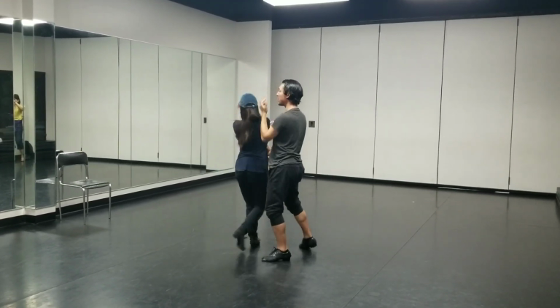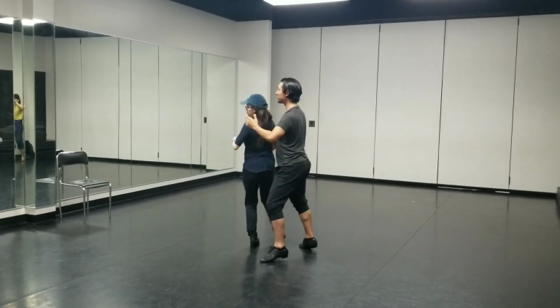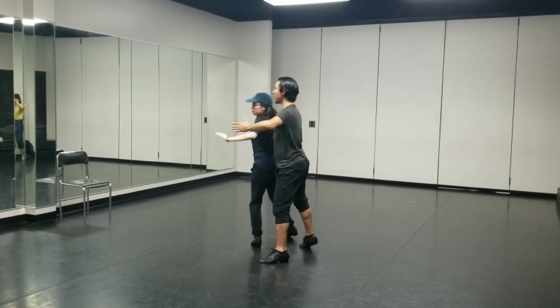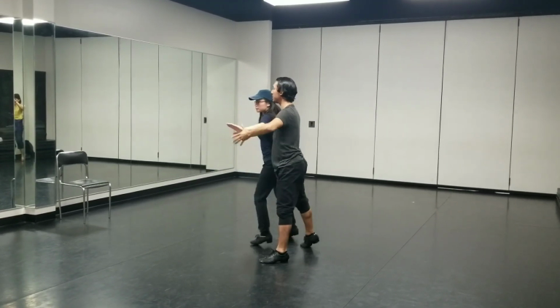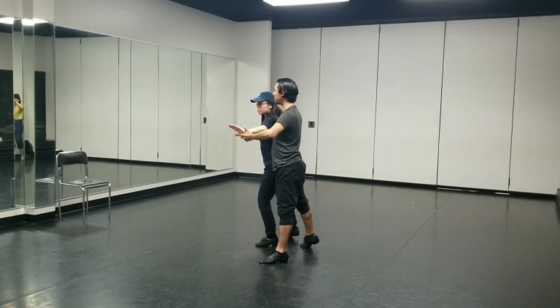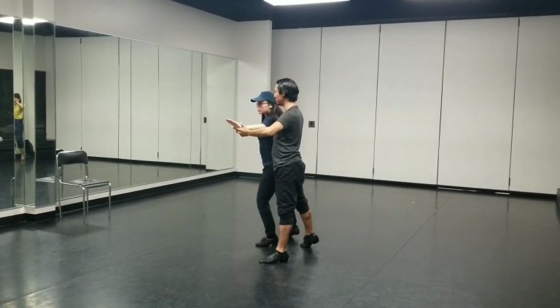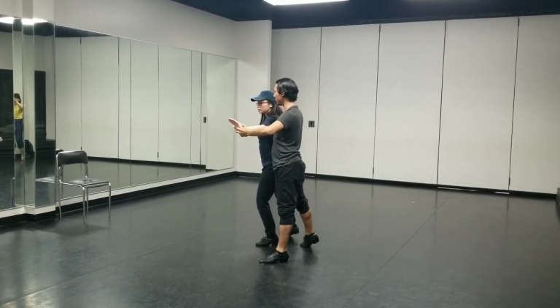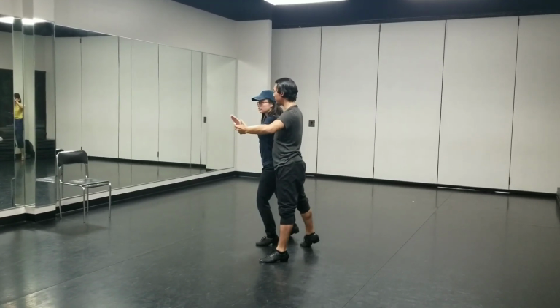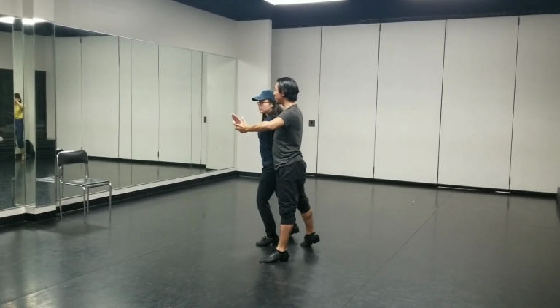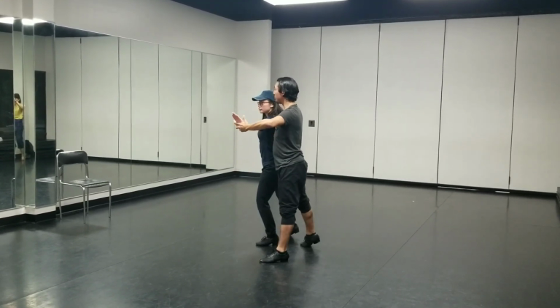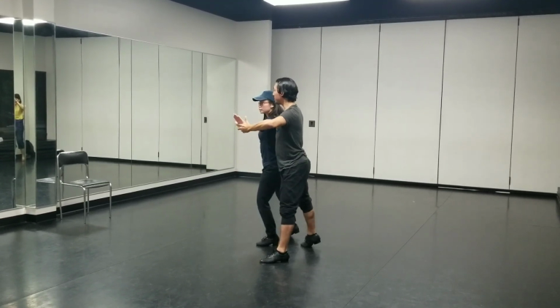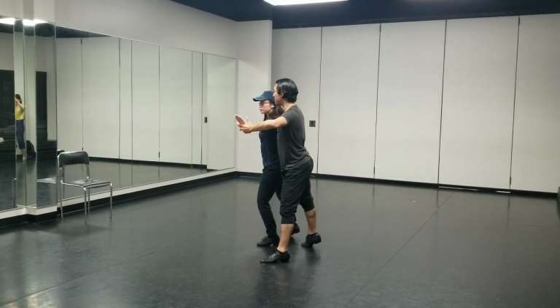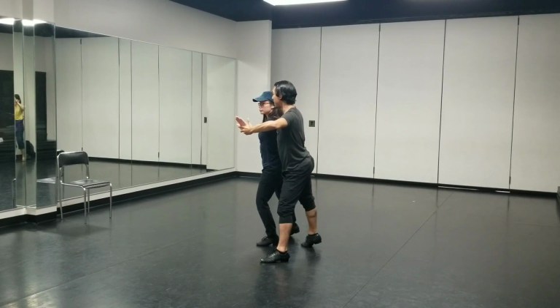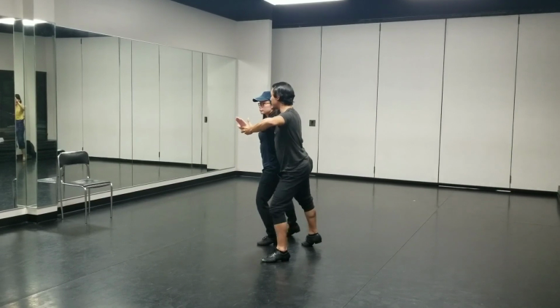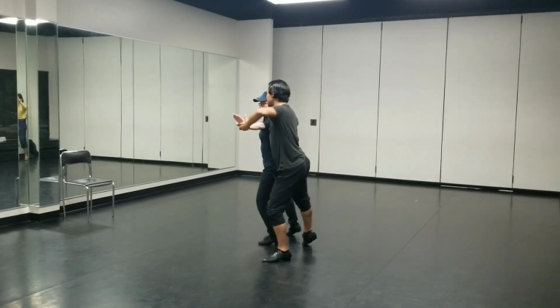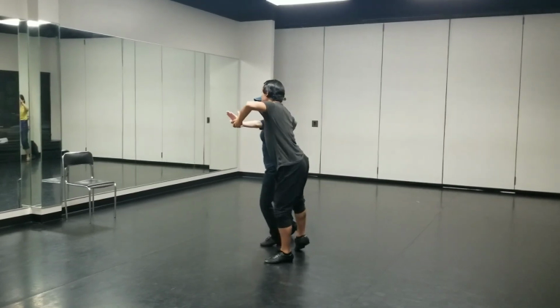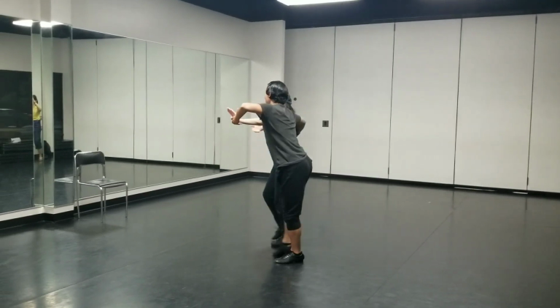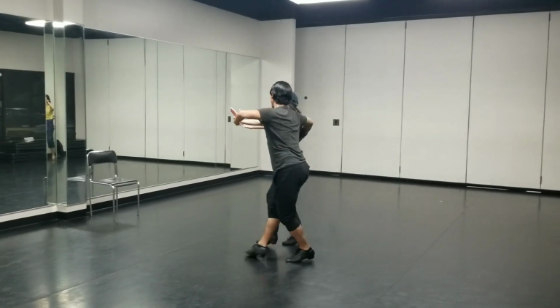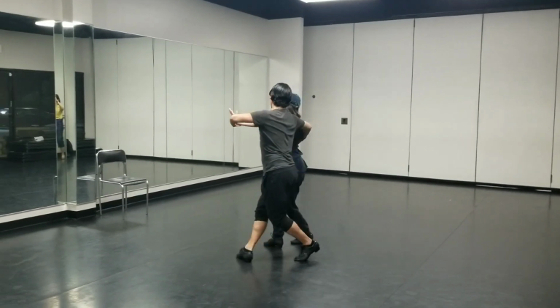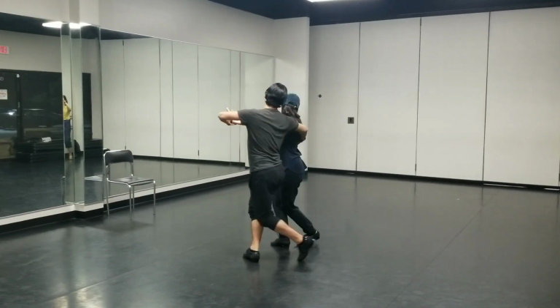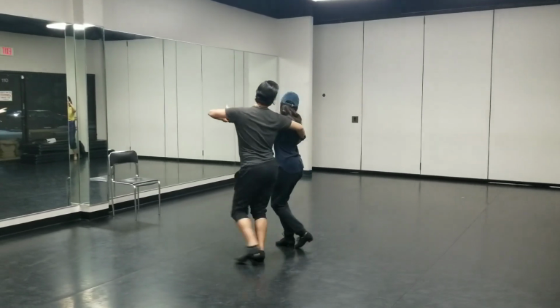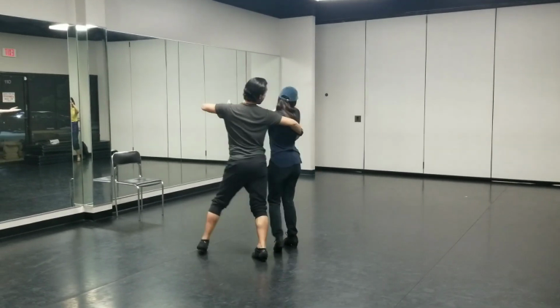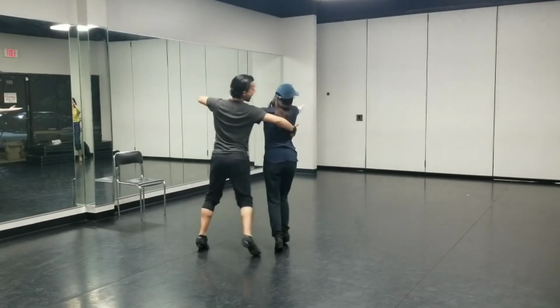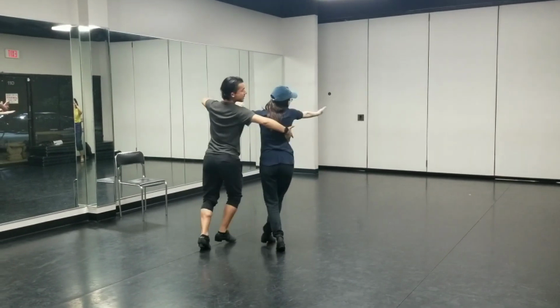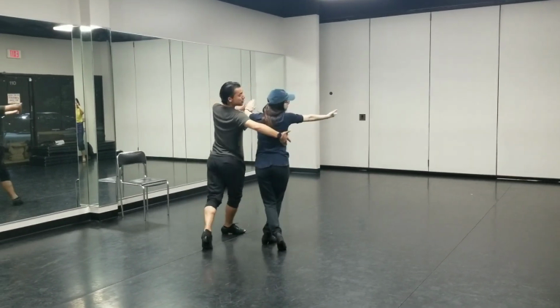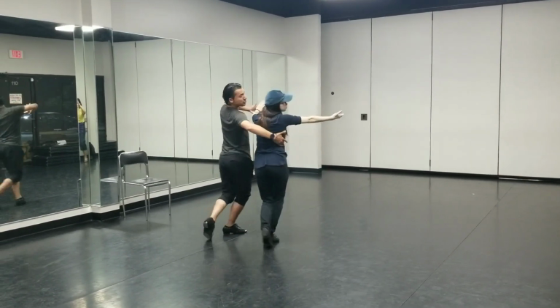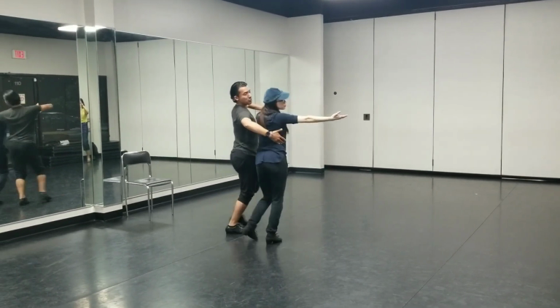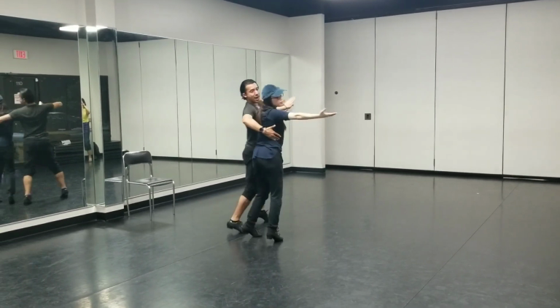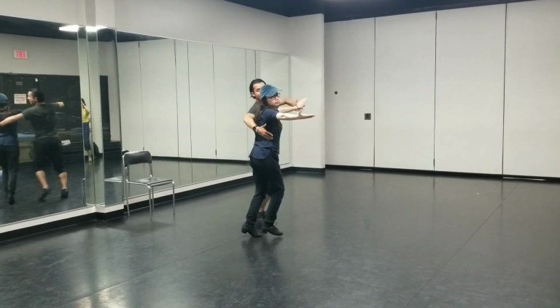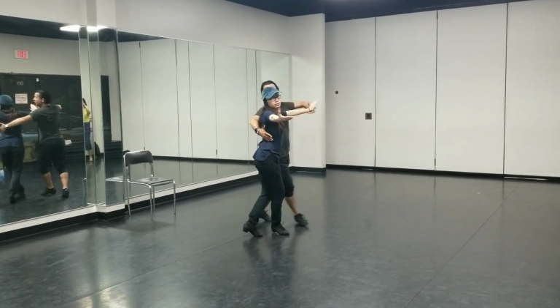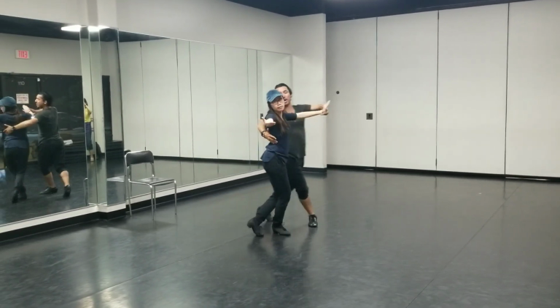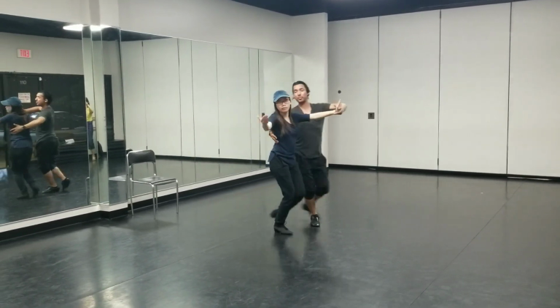Shadow position. Shaping to the right. Lady's arm goes out. Volta, Volta, Volta.